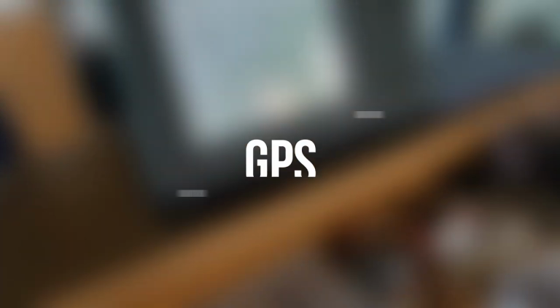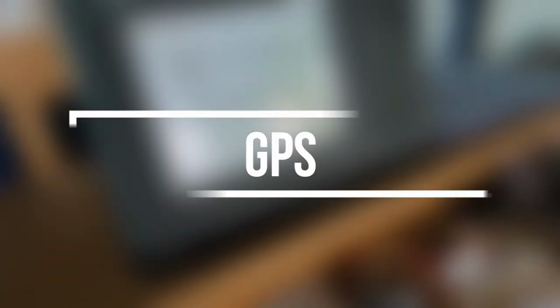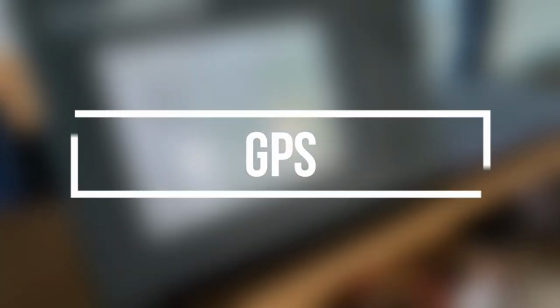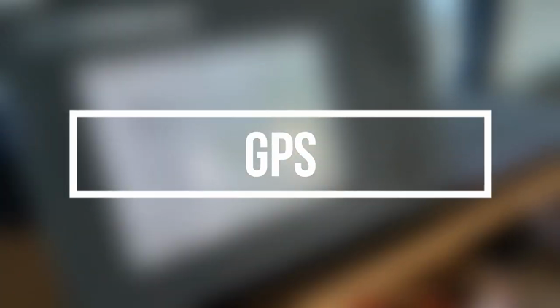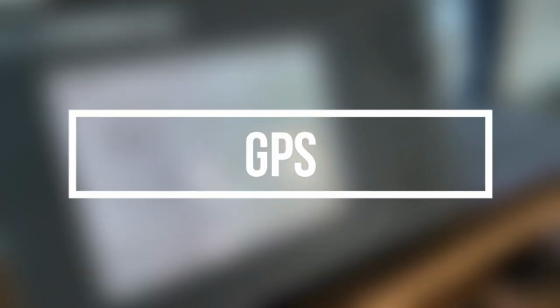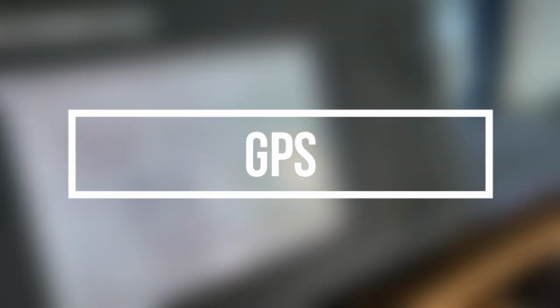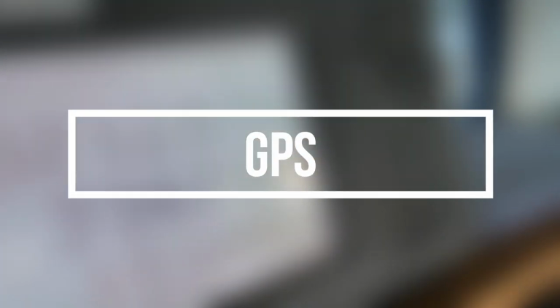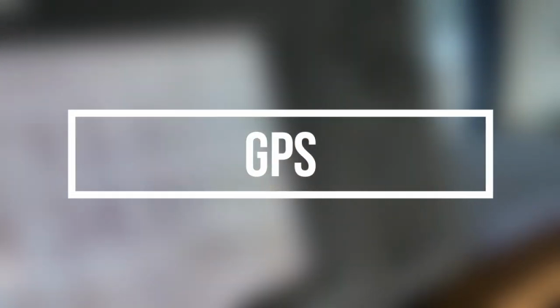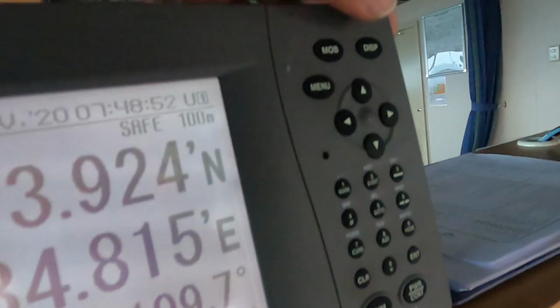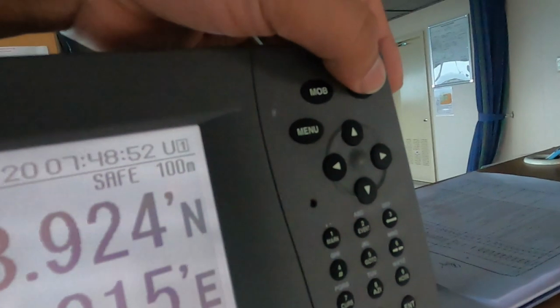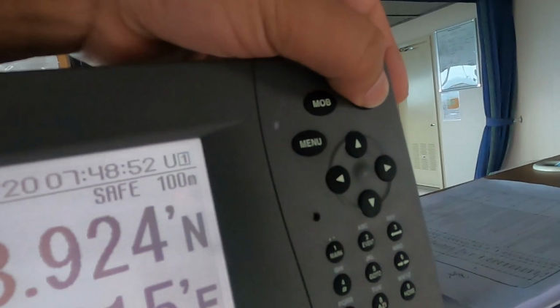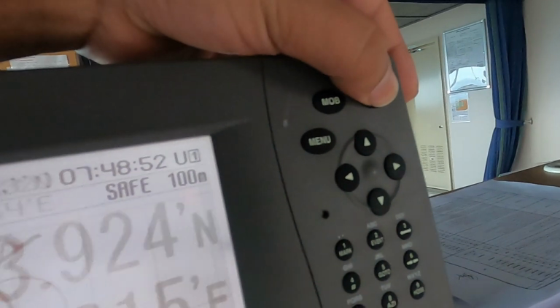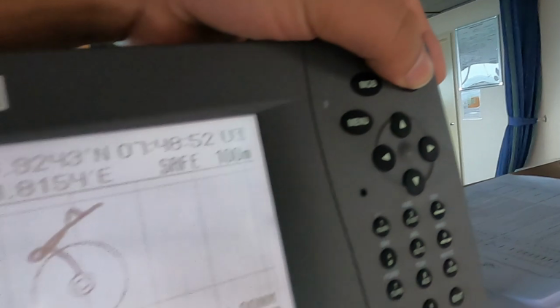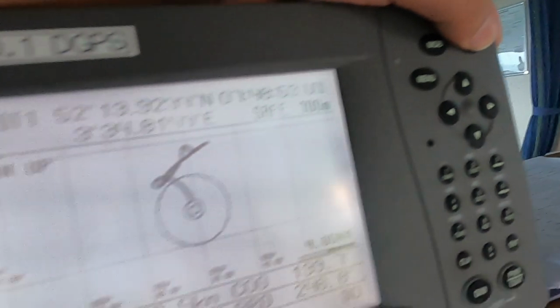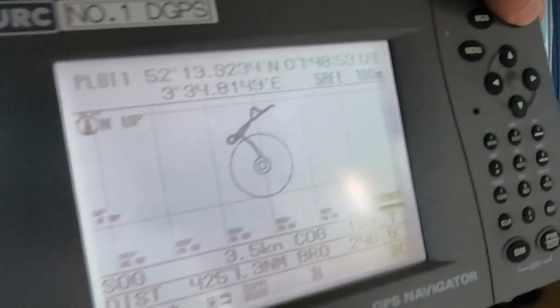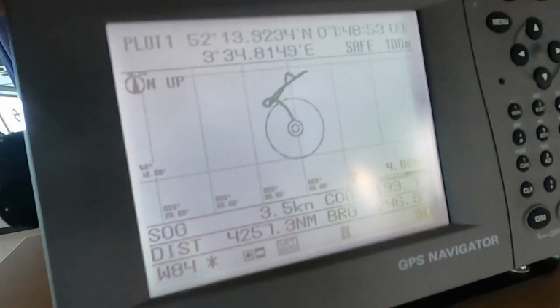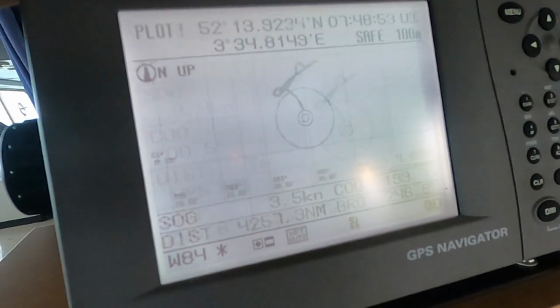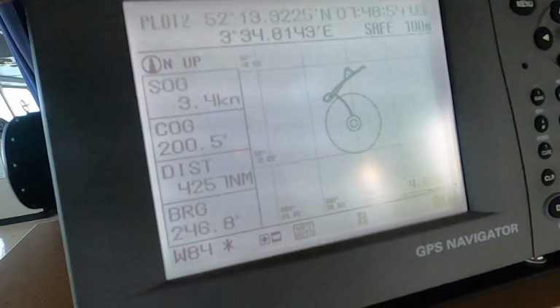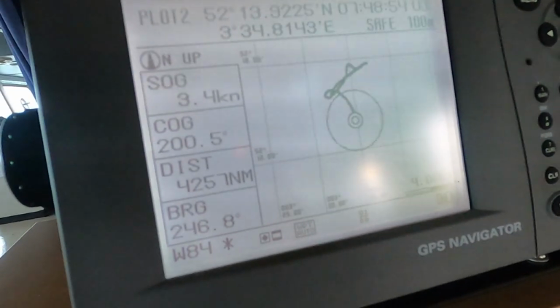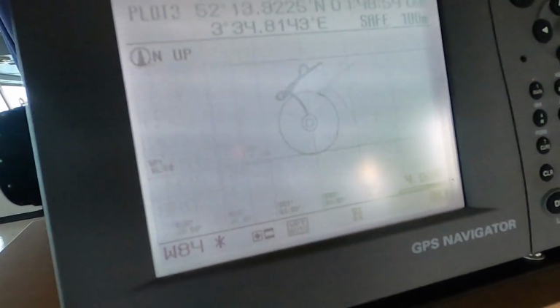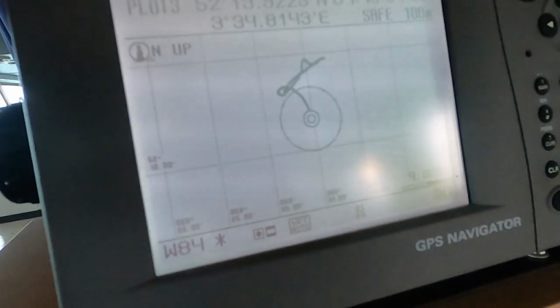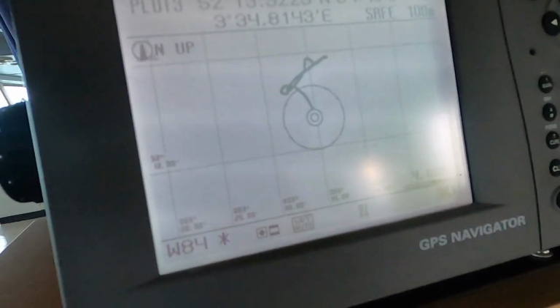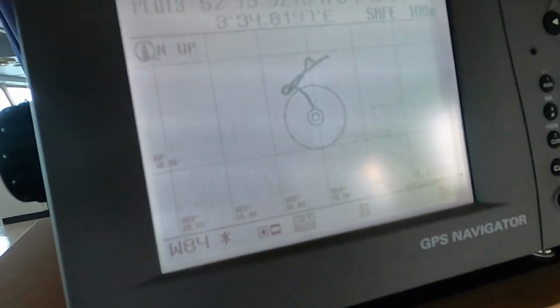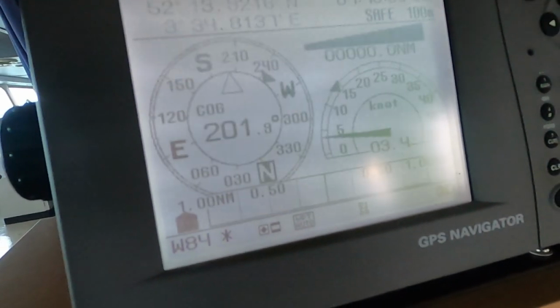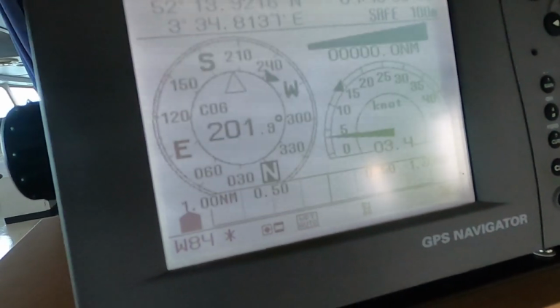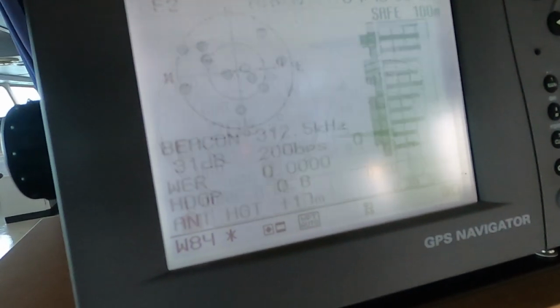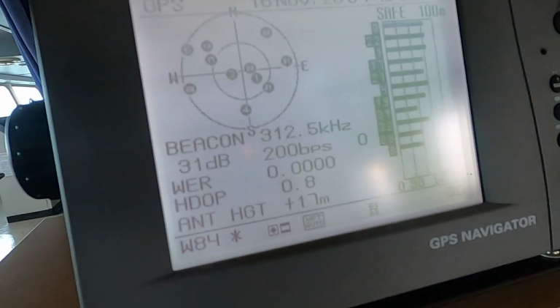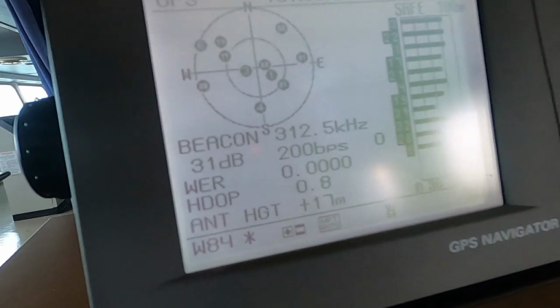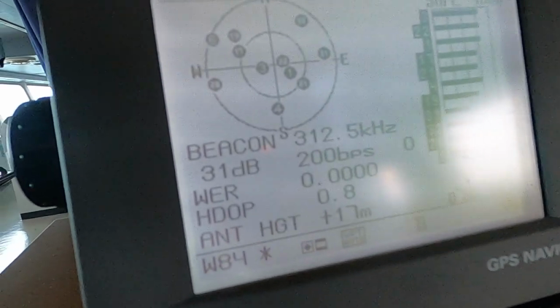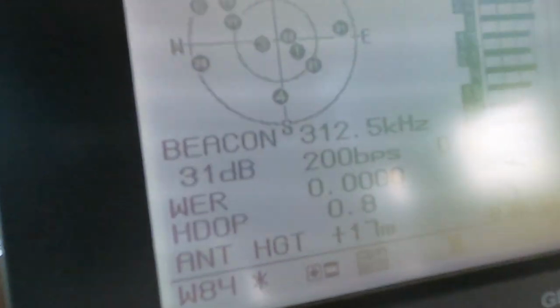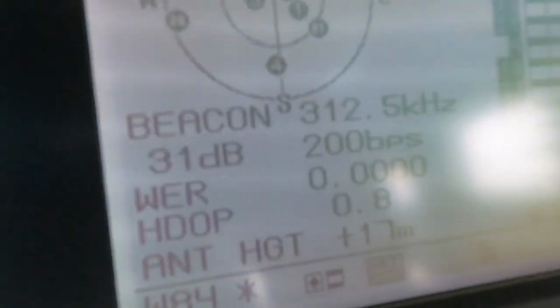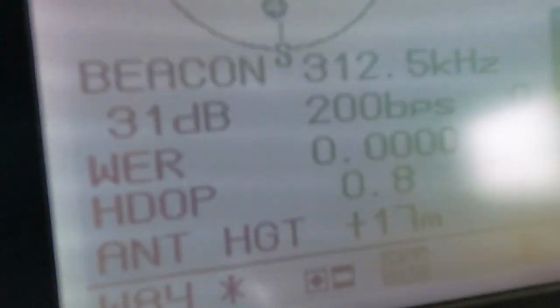For GPS, there isn't much to play with, but check the HDOP value and perform a self-check for the equipment.